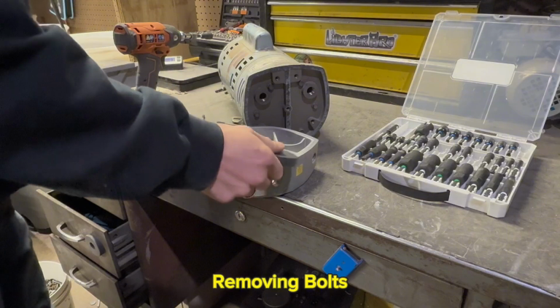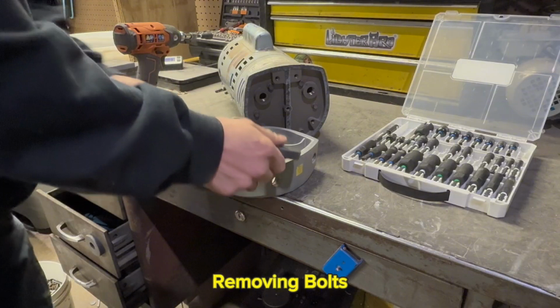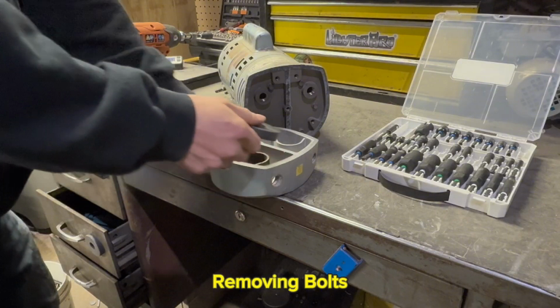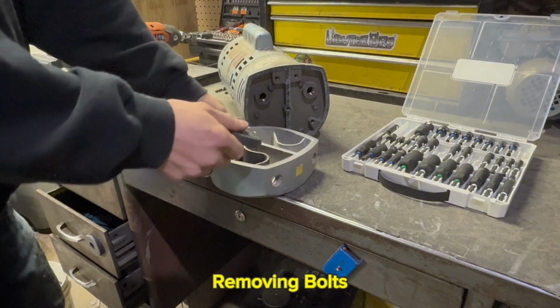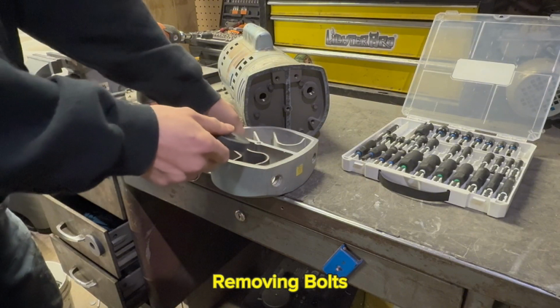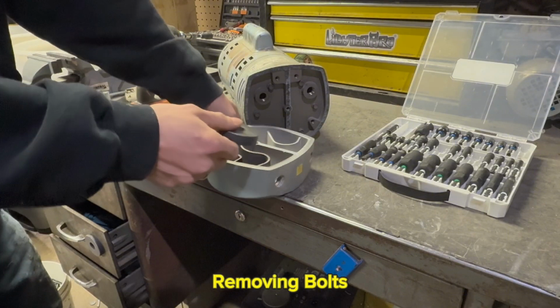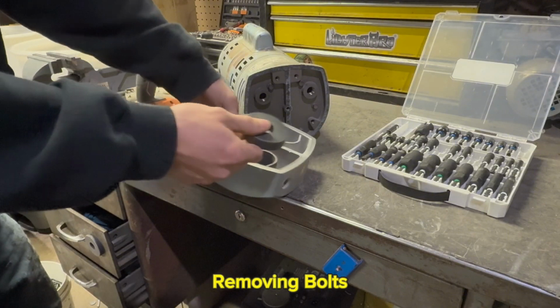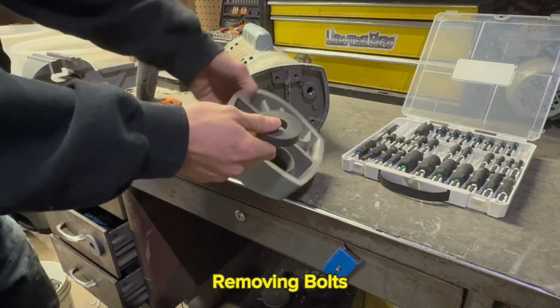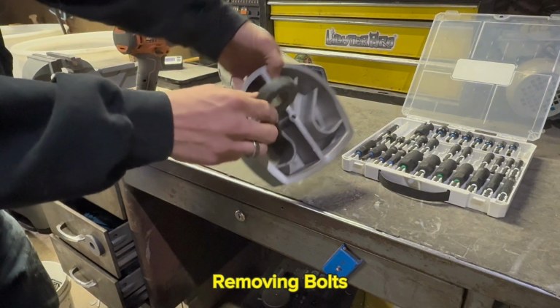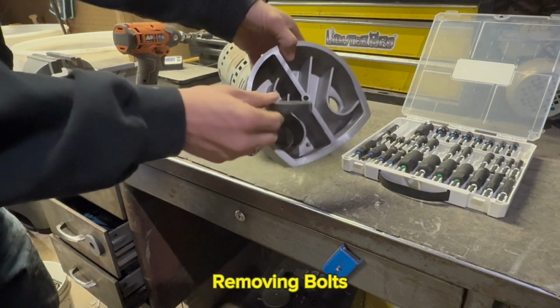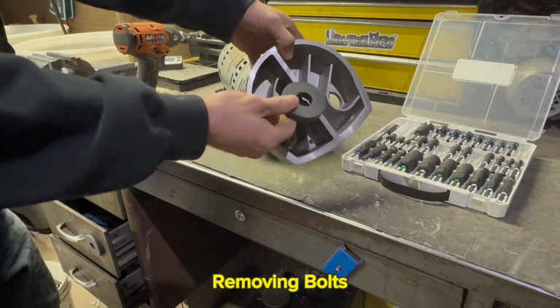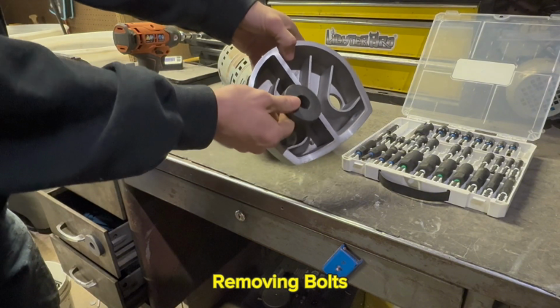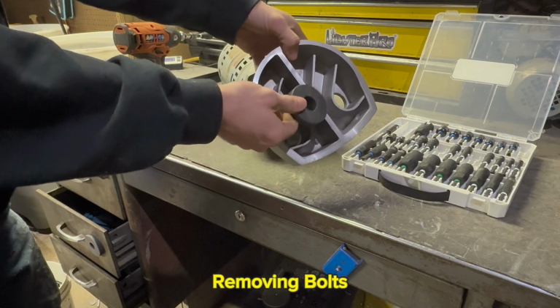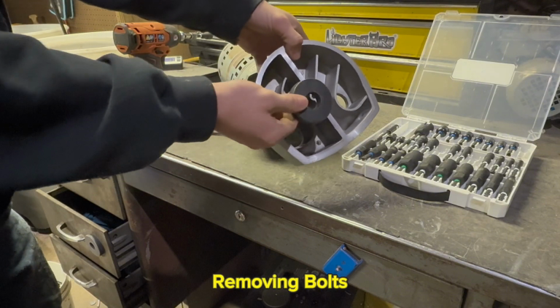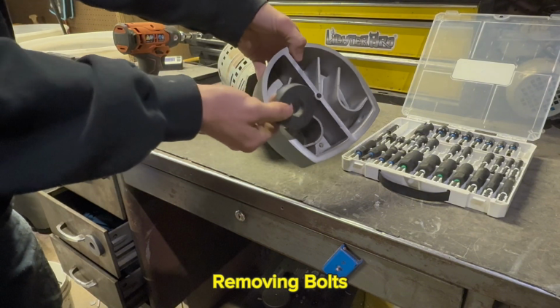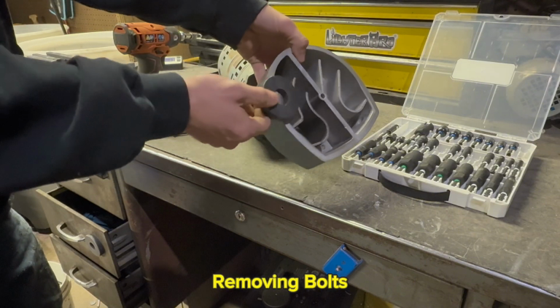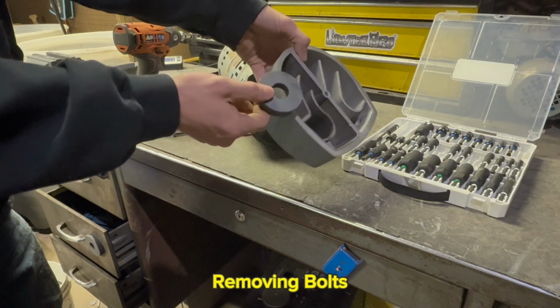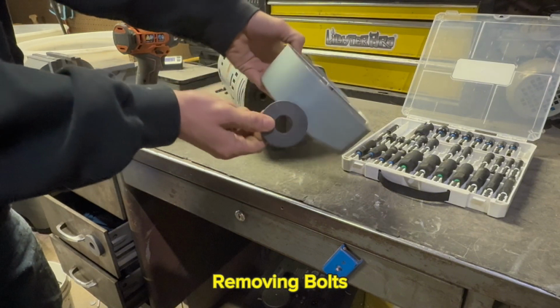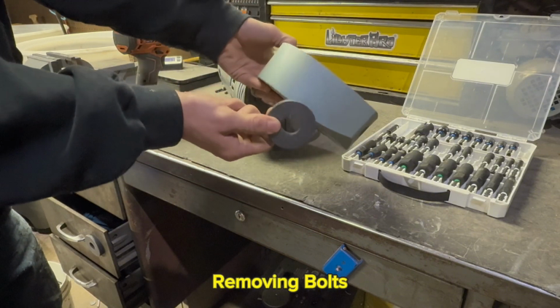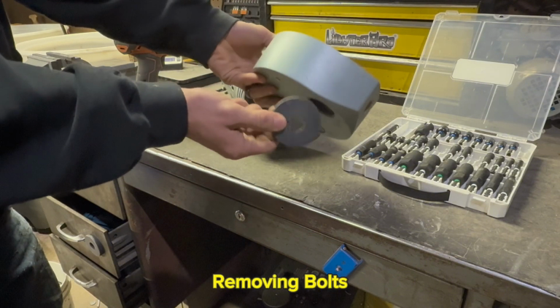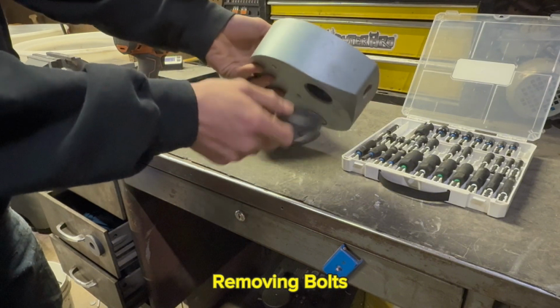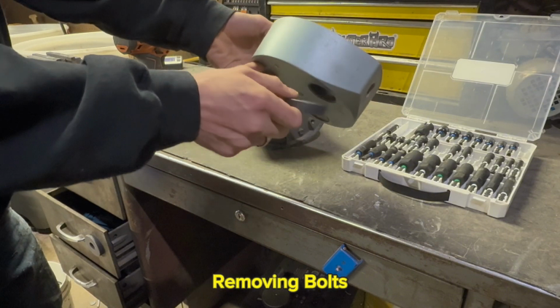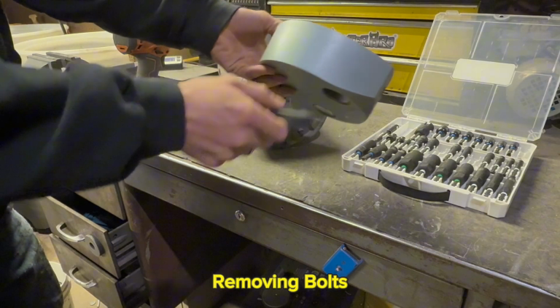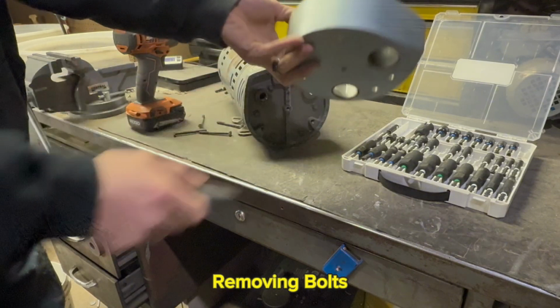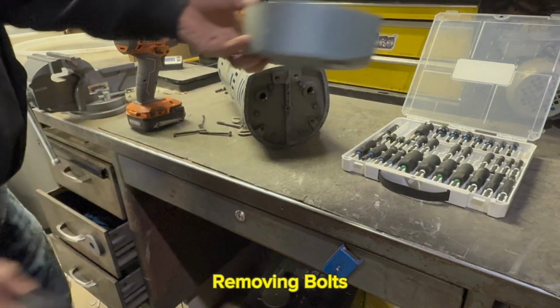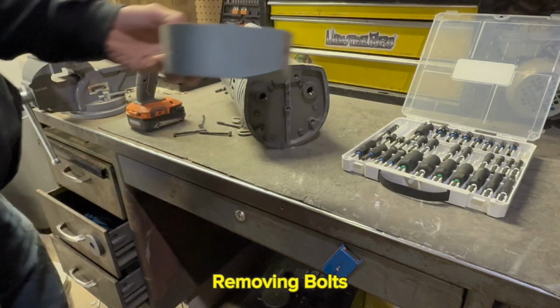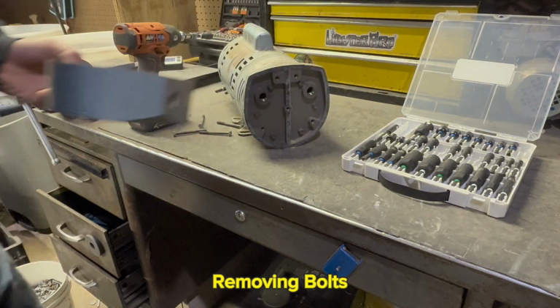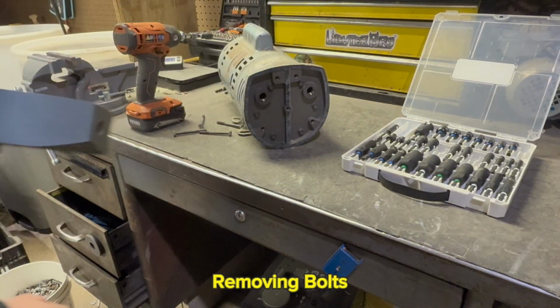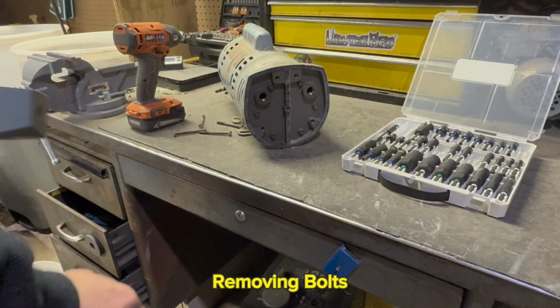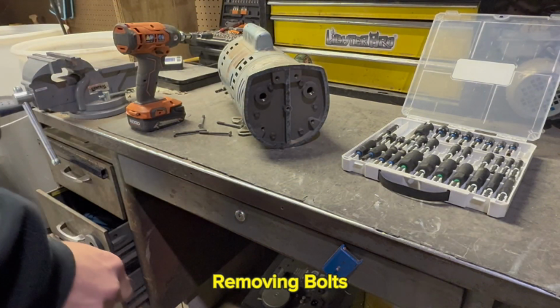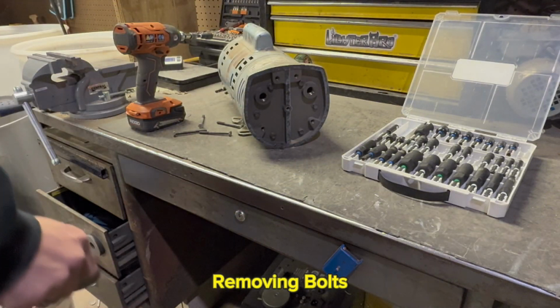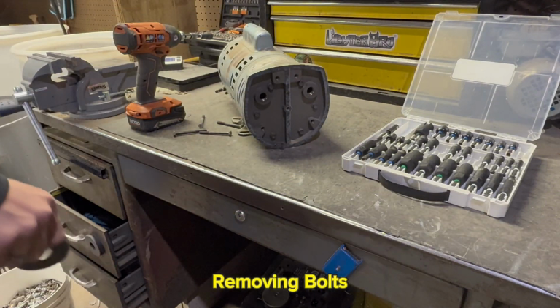We have a nice chunk of aluminum here. Our magnet does not stick, so we'll set that off to the side for now.